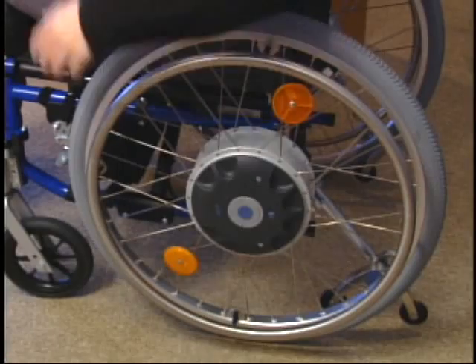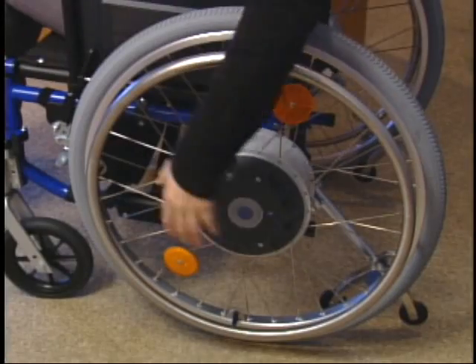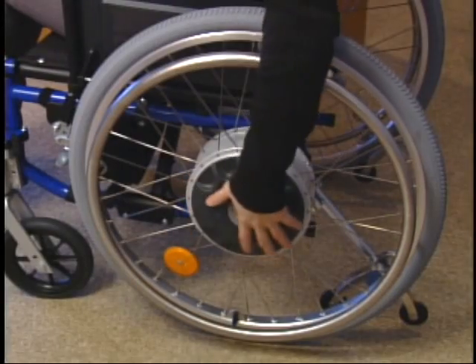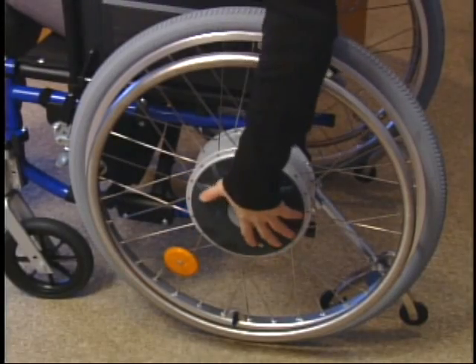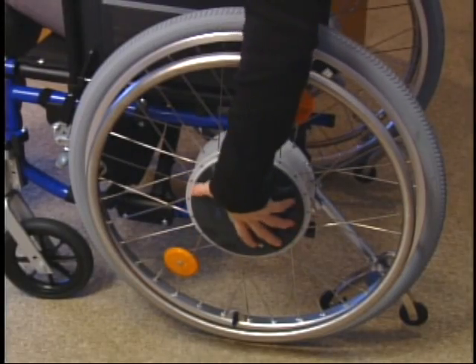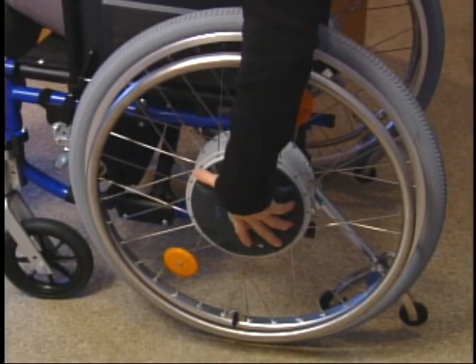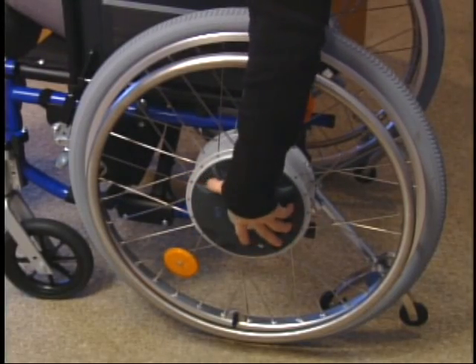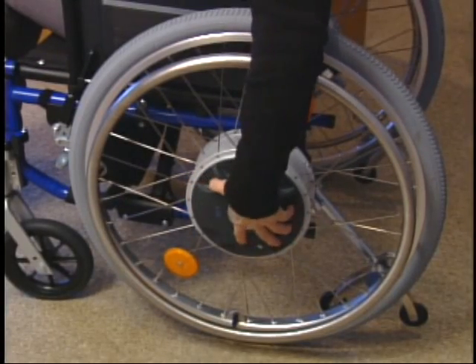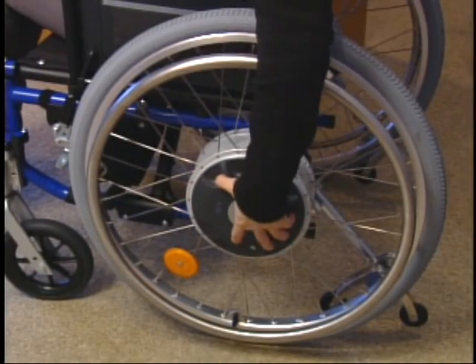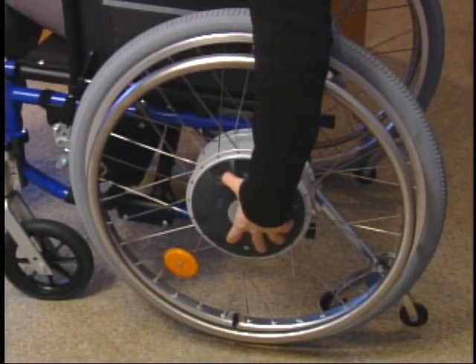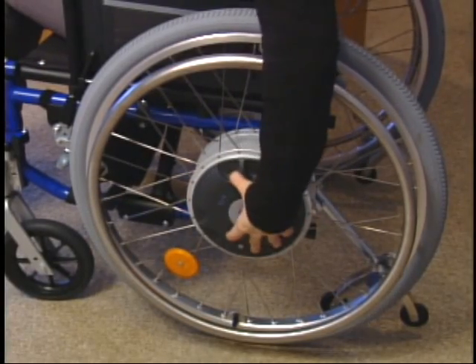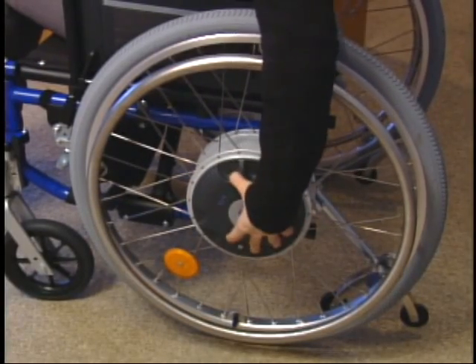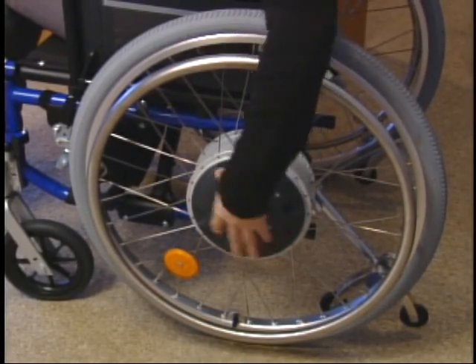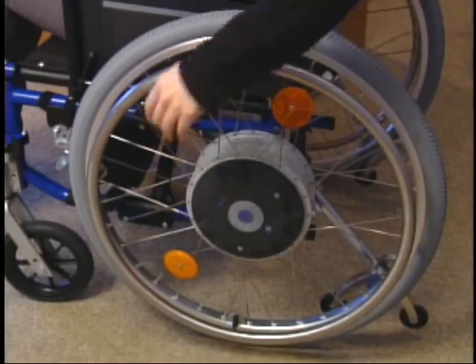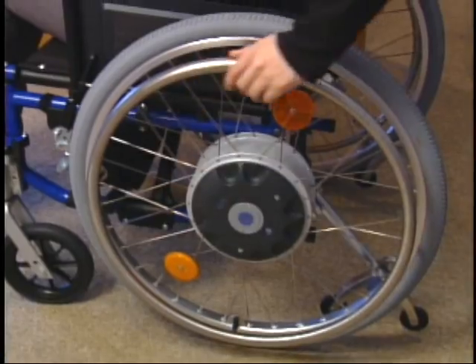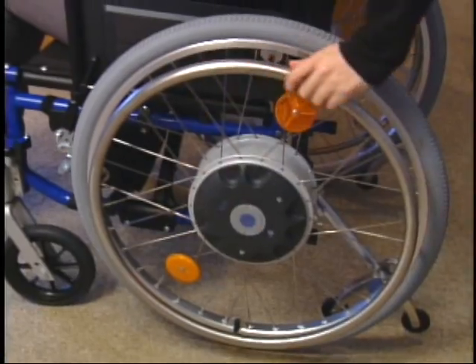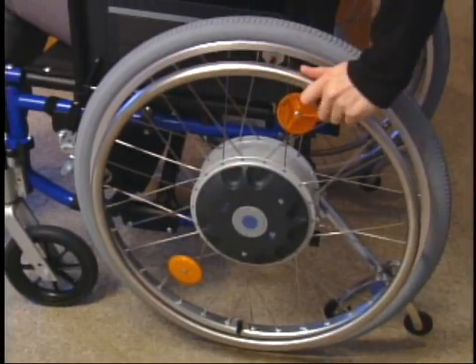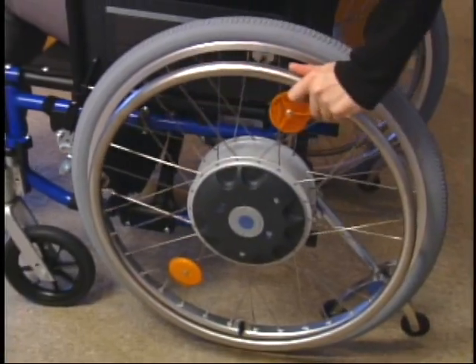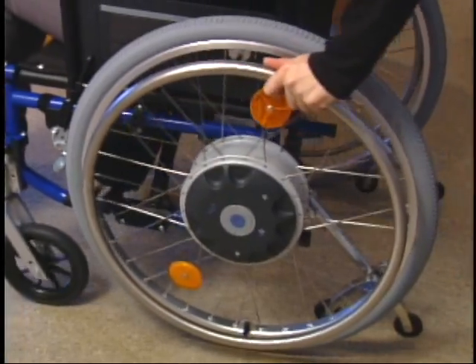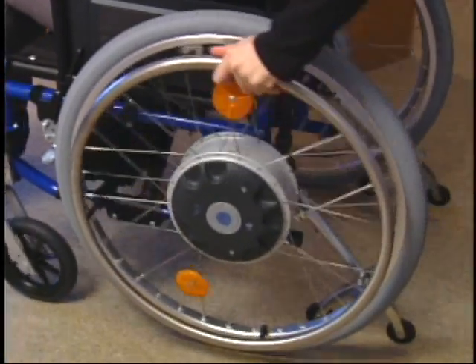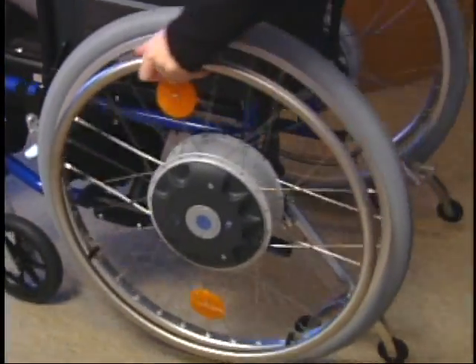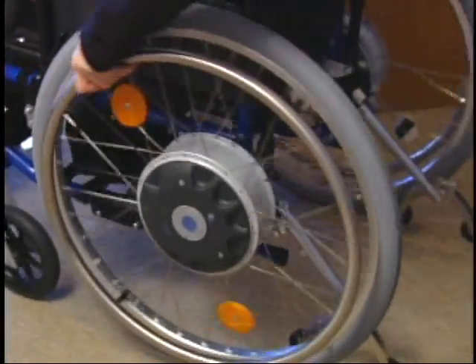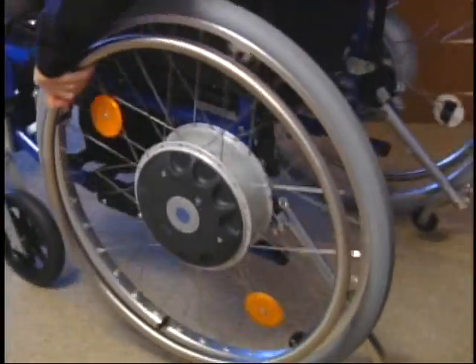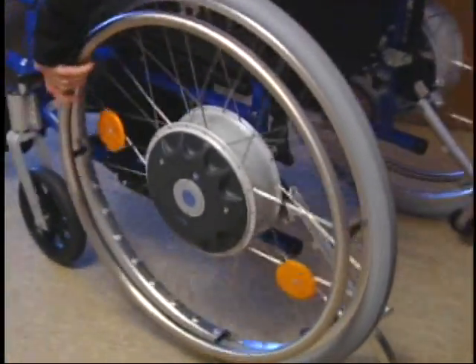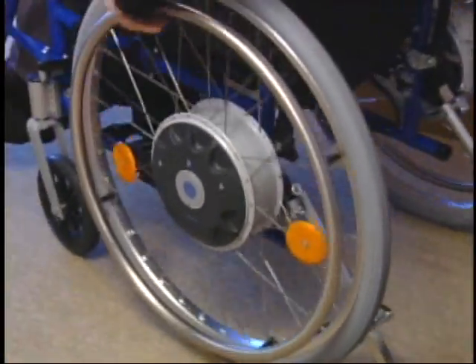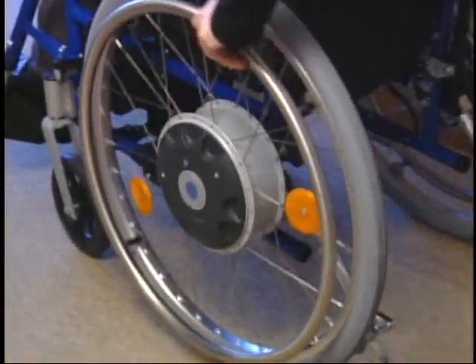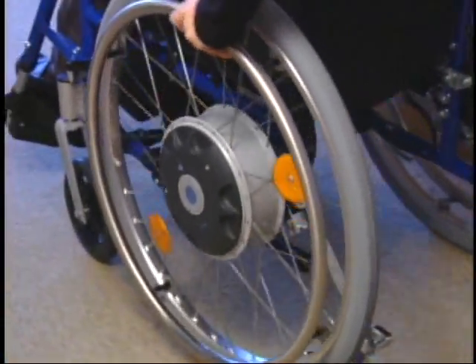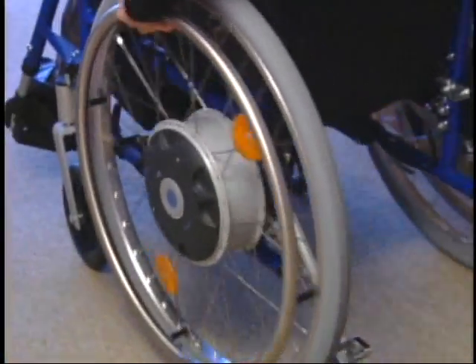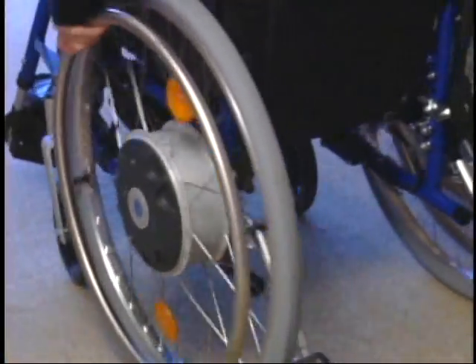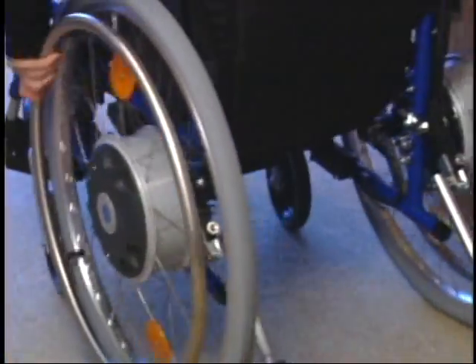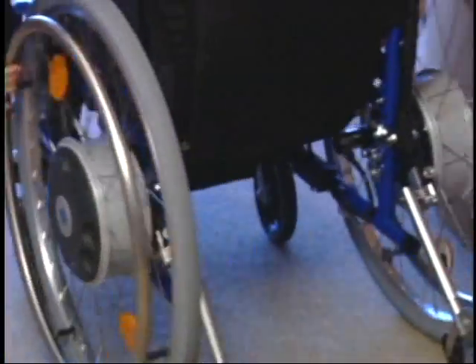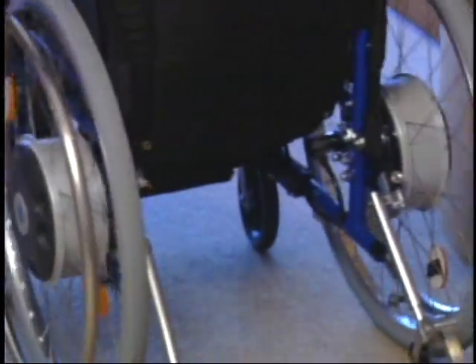Turning the locking plate on each wheel turns the drive wheel into a manual wheelchair, ready to be pushed without motor assistance.